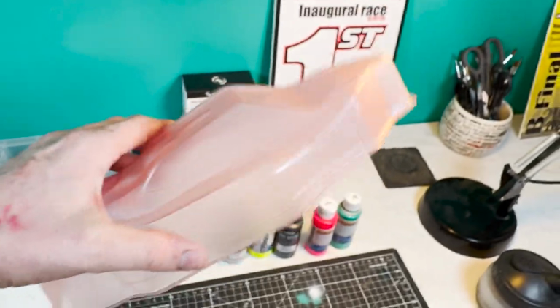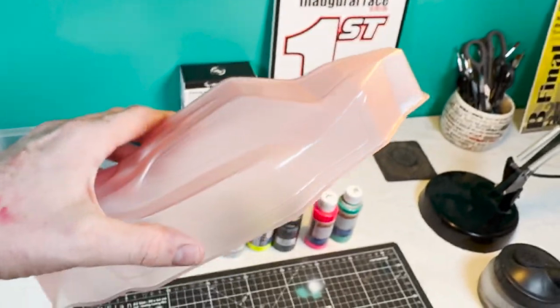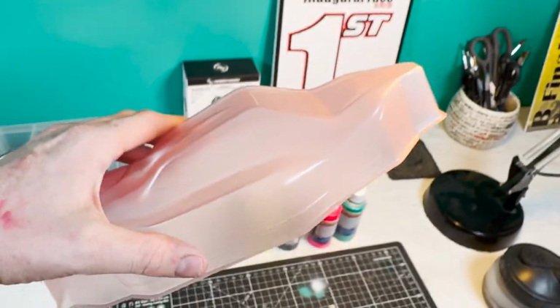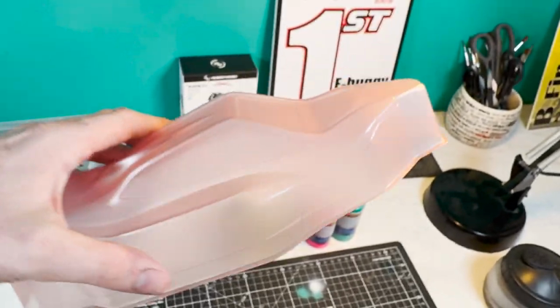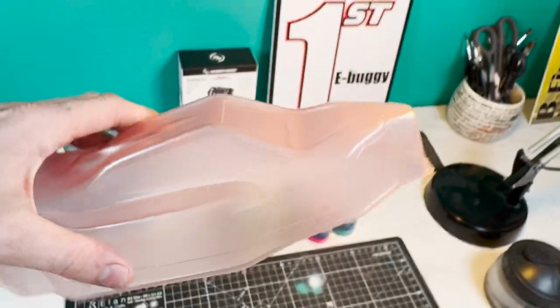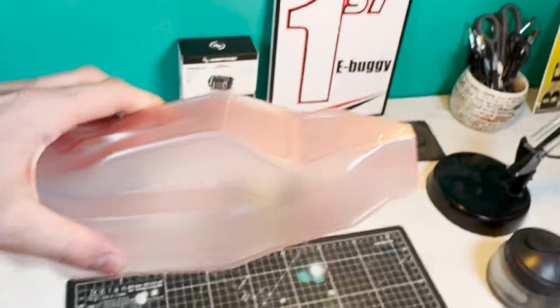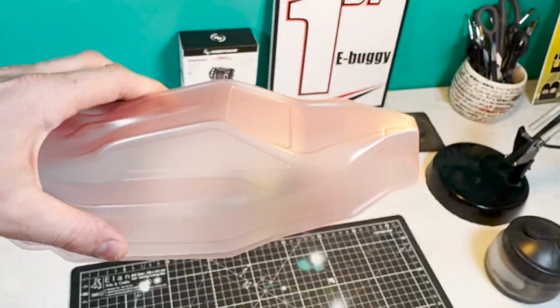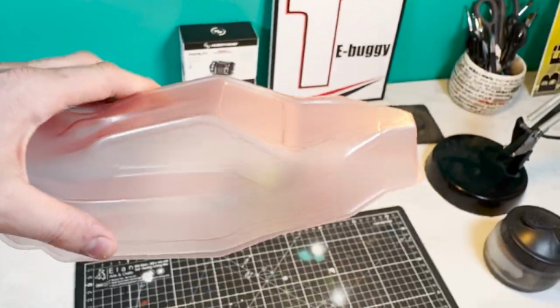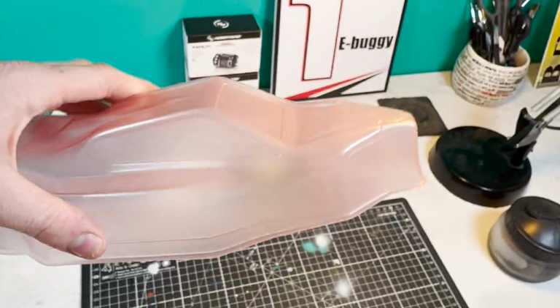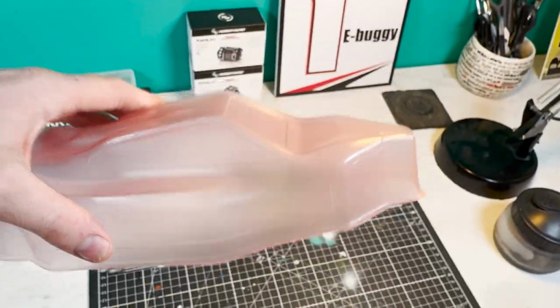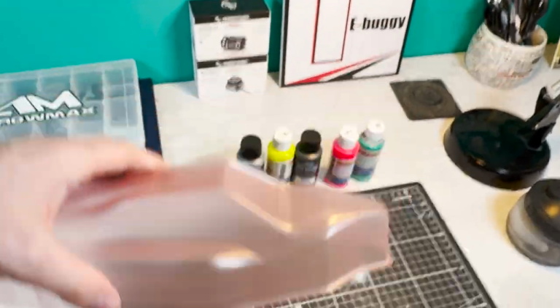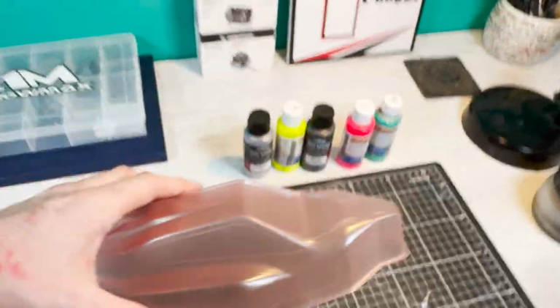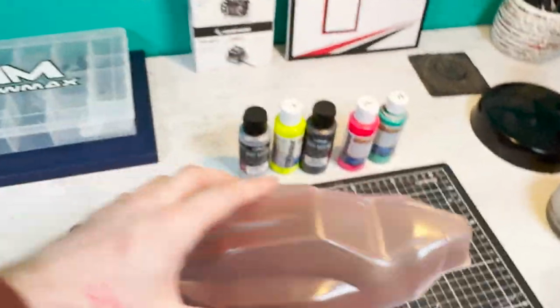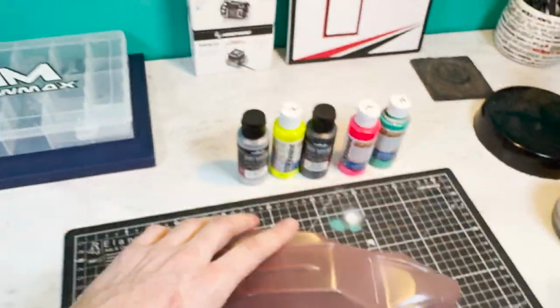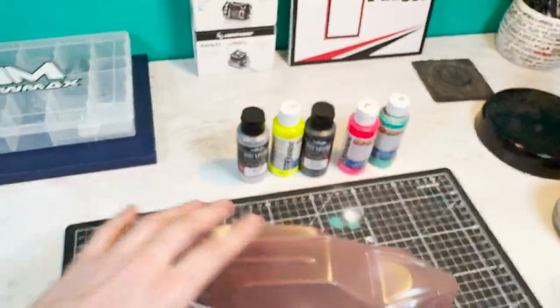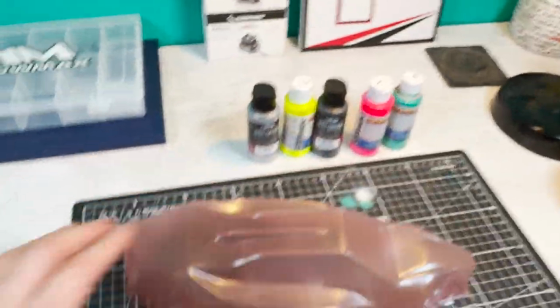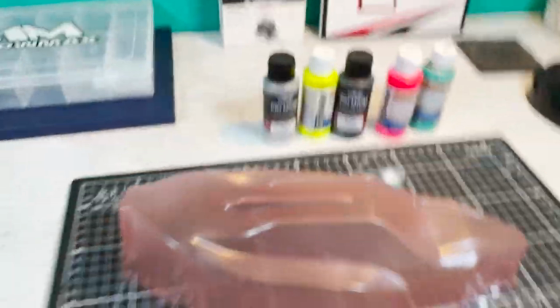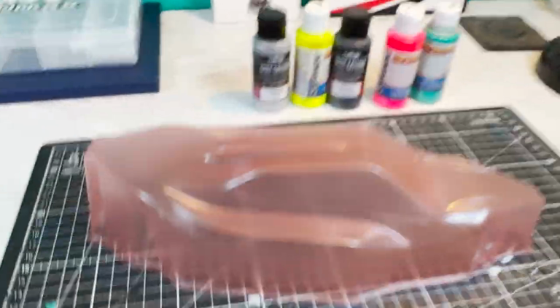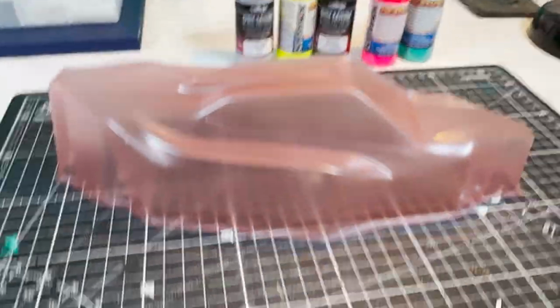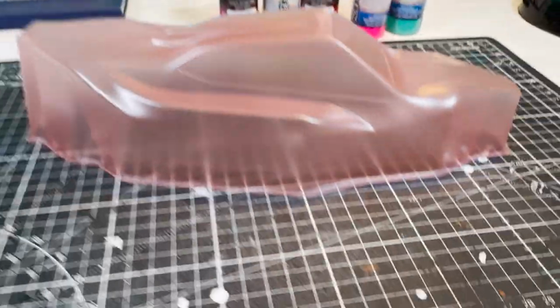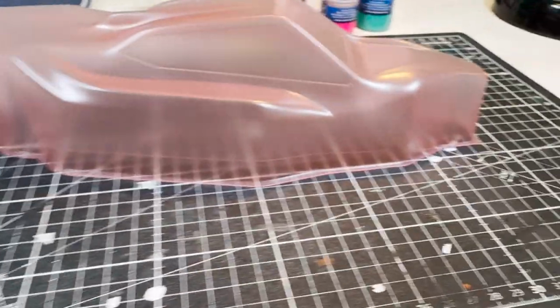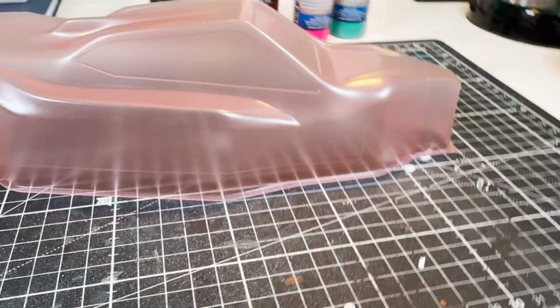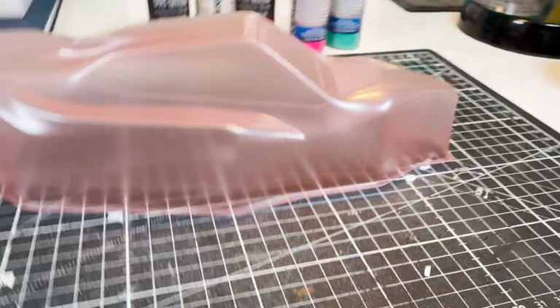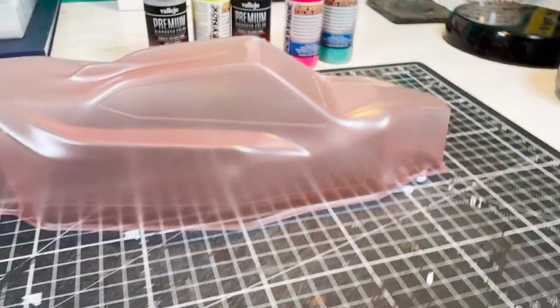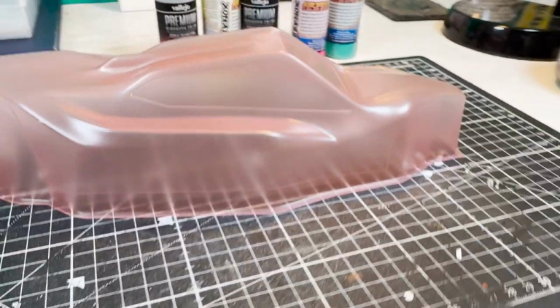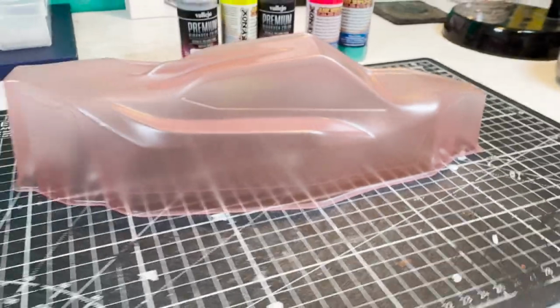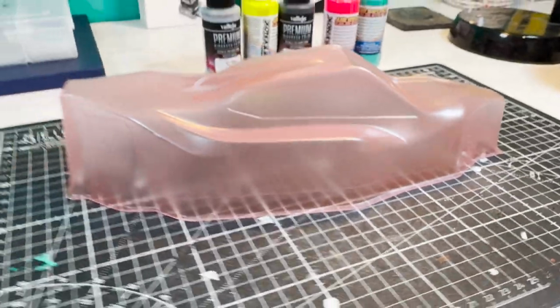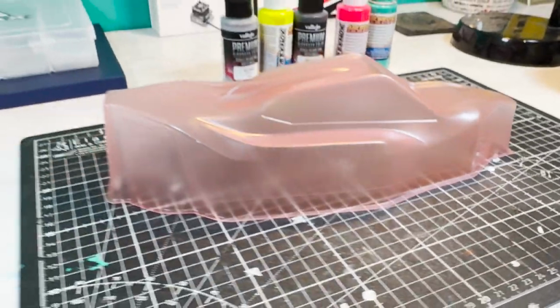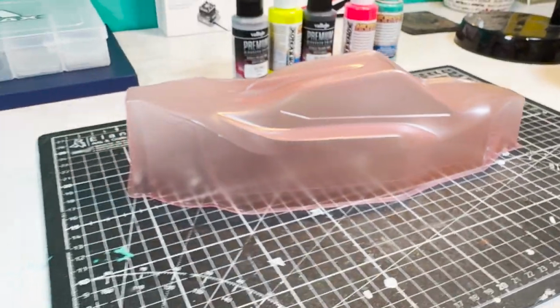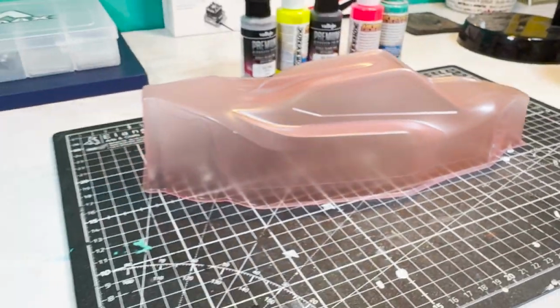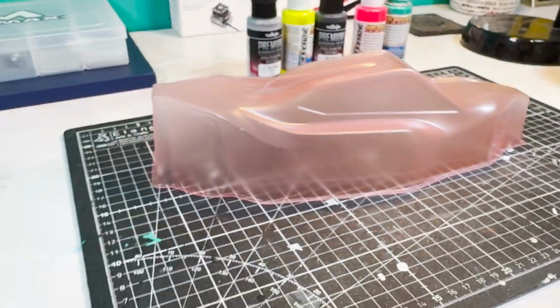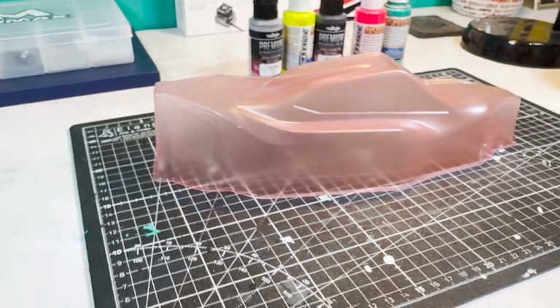B7 body shell. Going to try and make it look dialed.